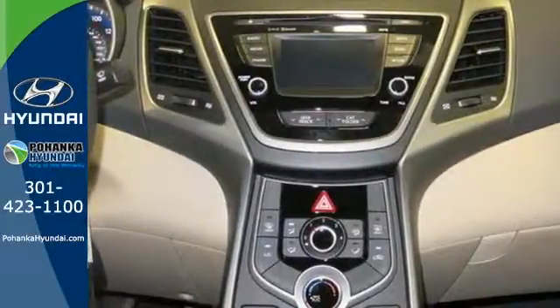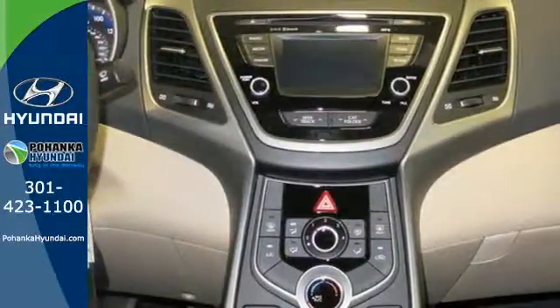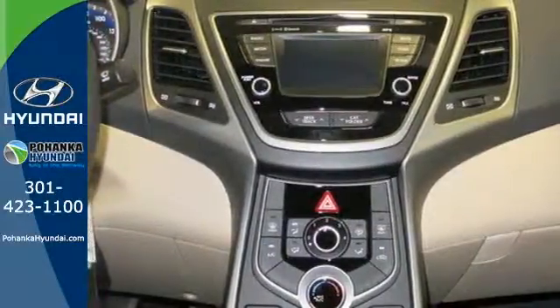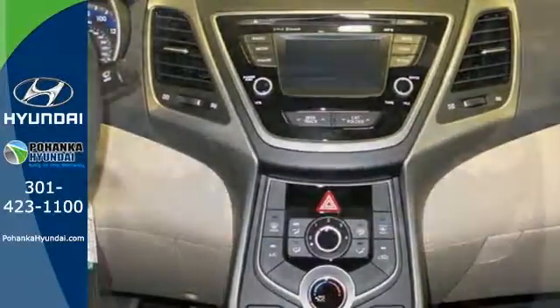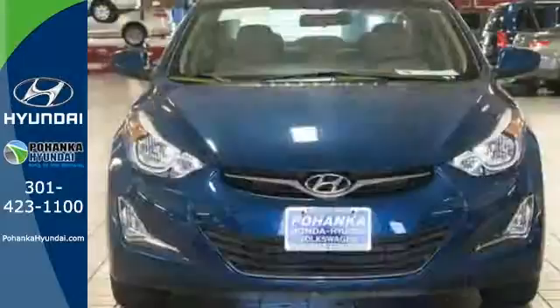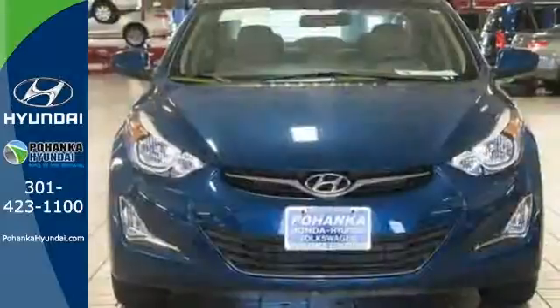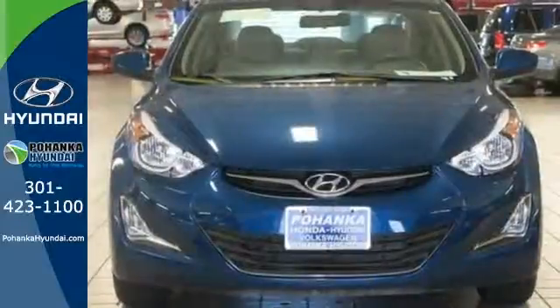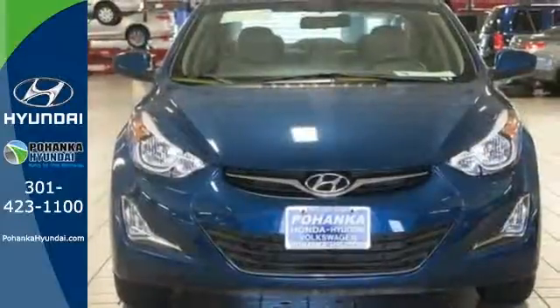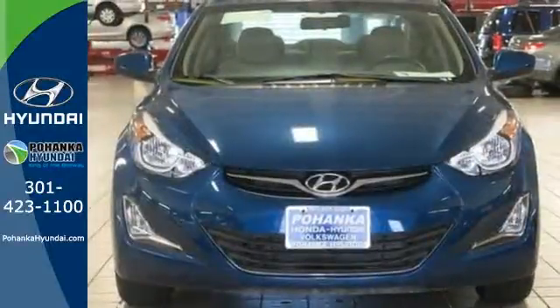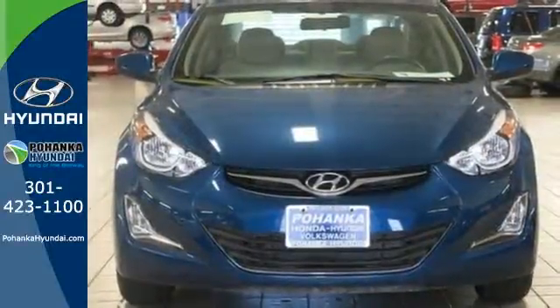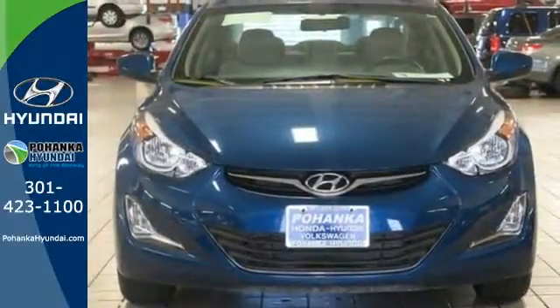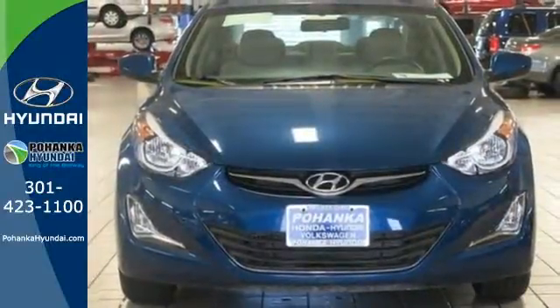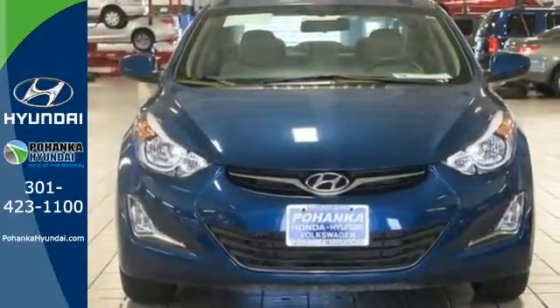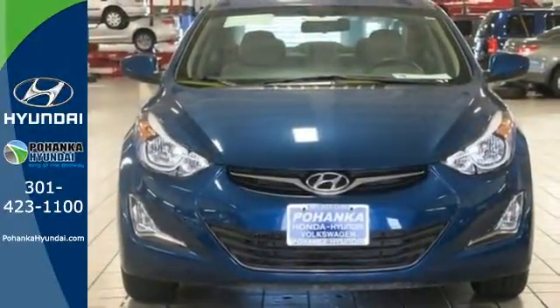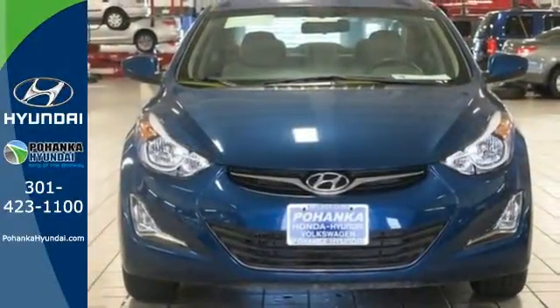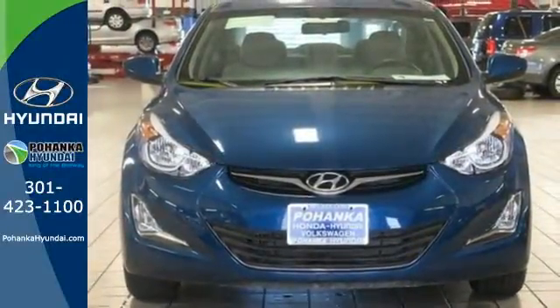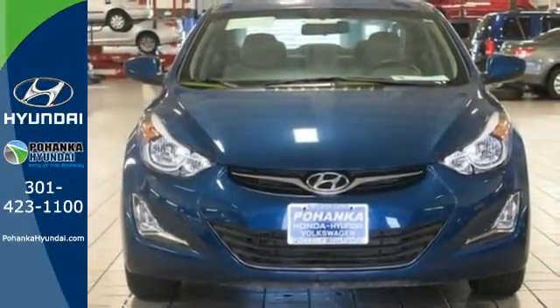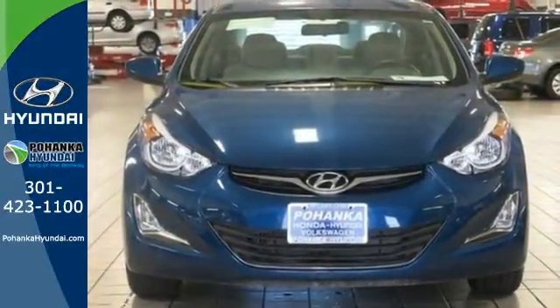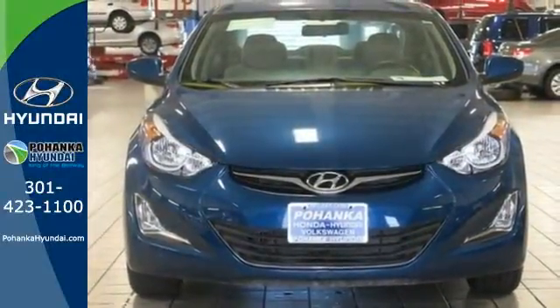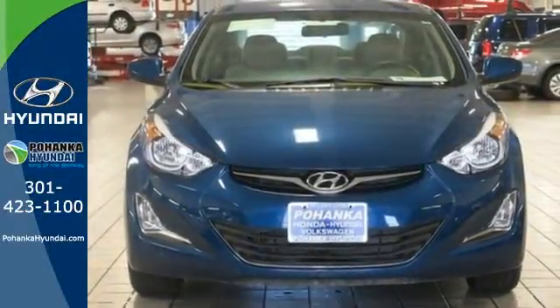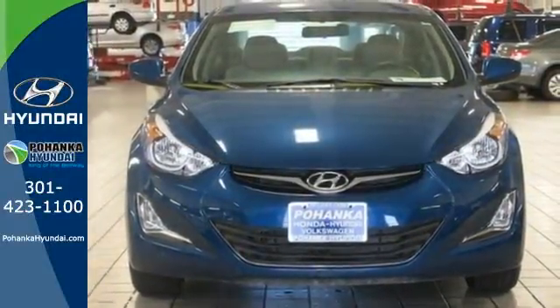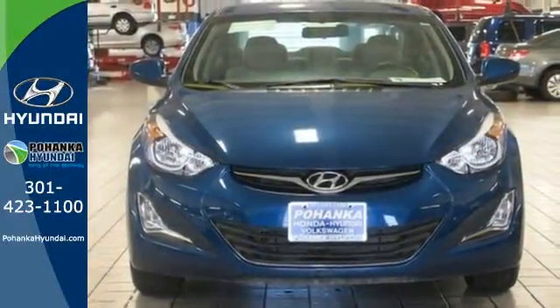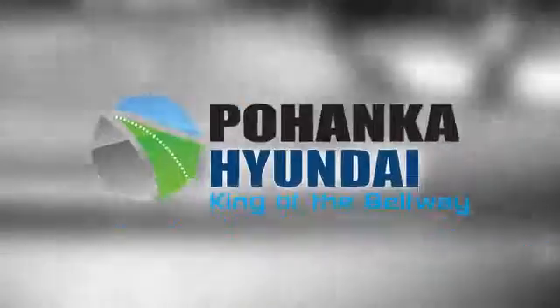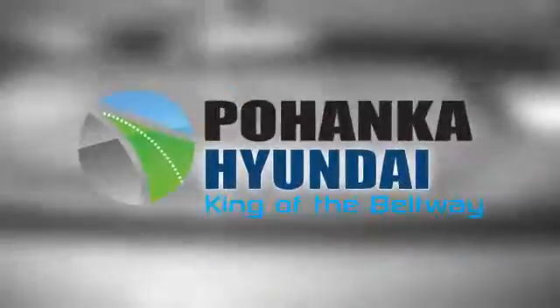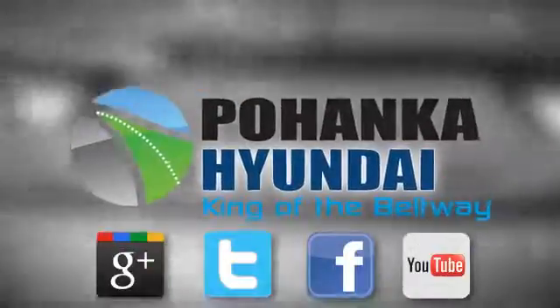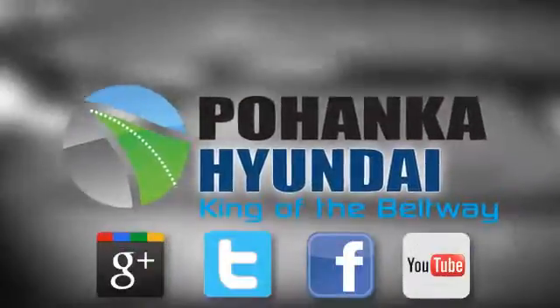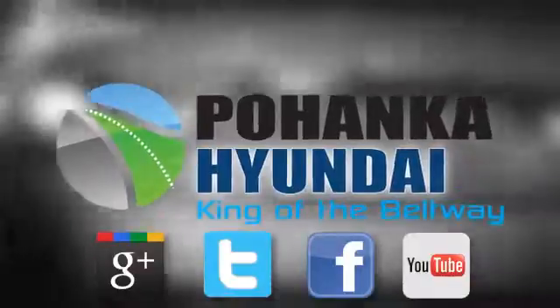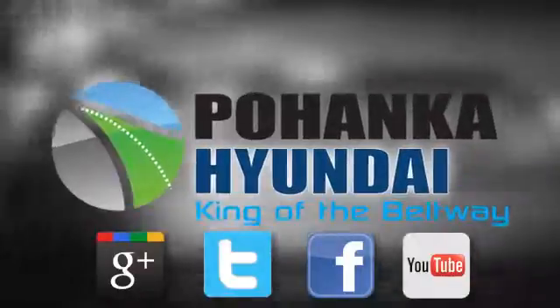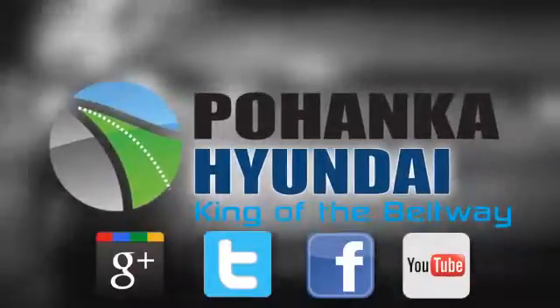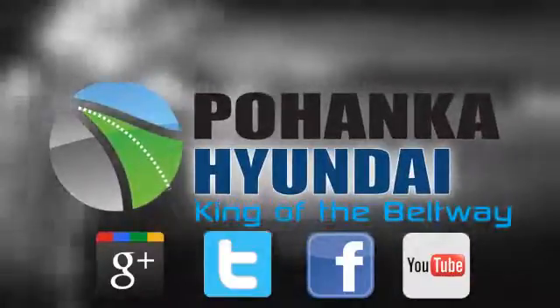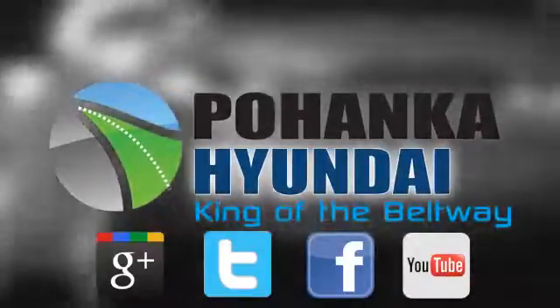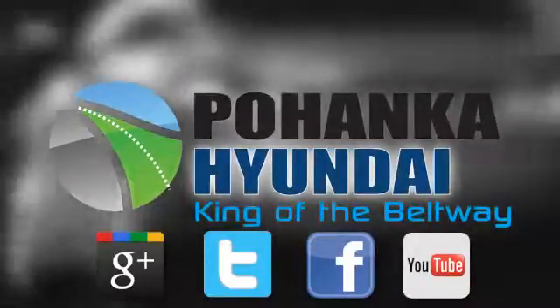Turn heads in this Elantra today. Cruise in for a test drive. Visit Bohenga Hyundai, King of the Beltway, today.